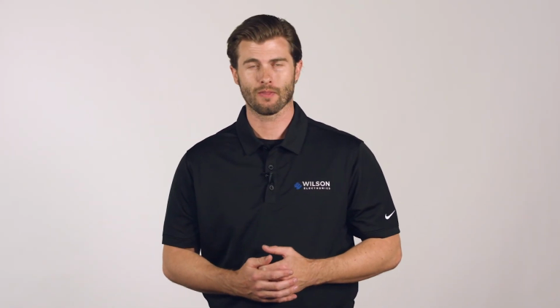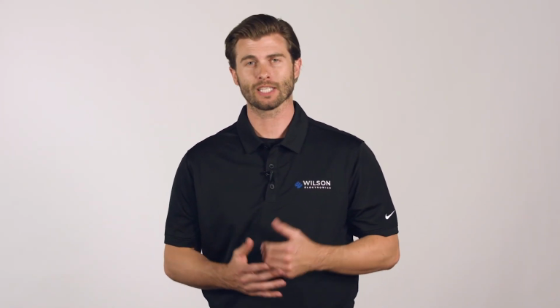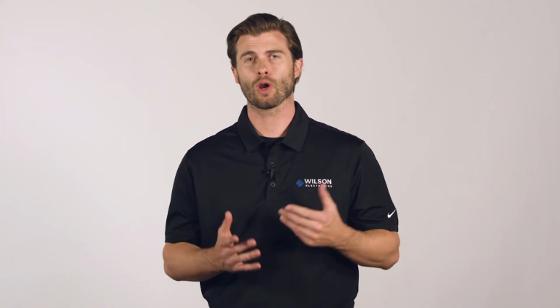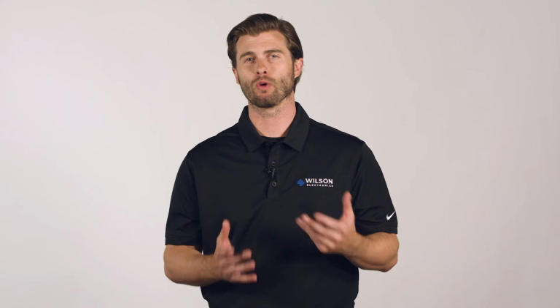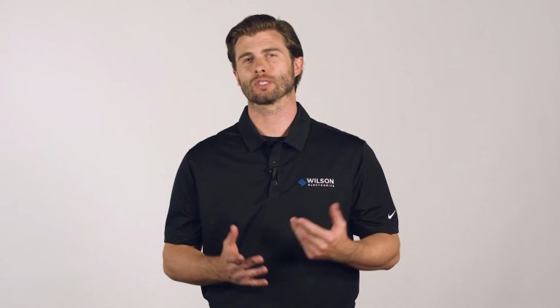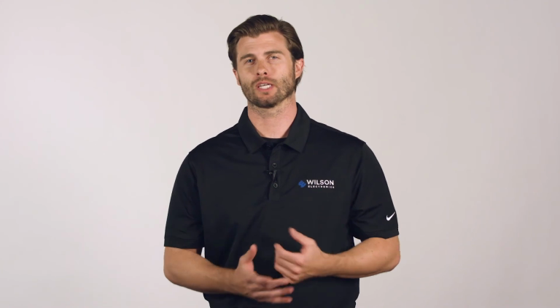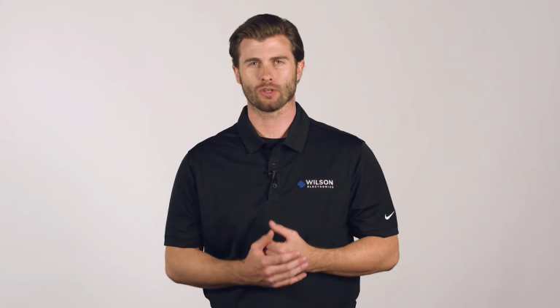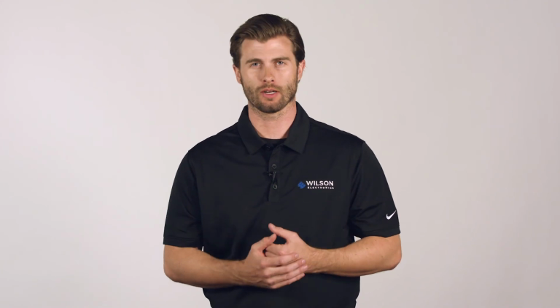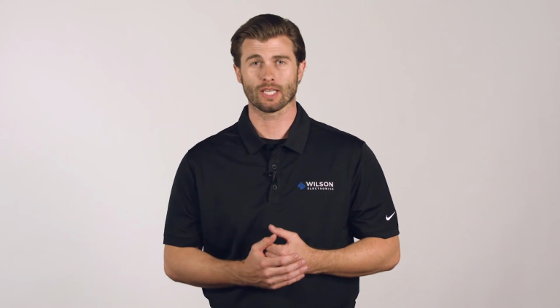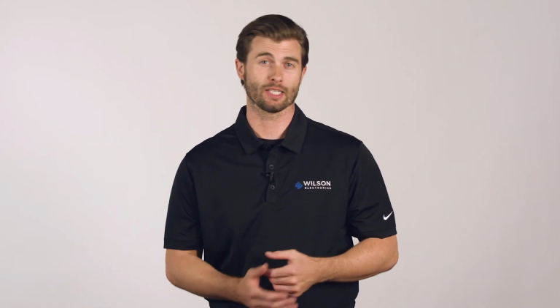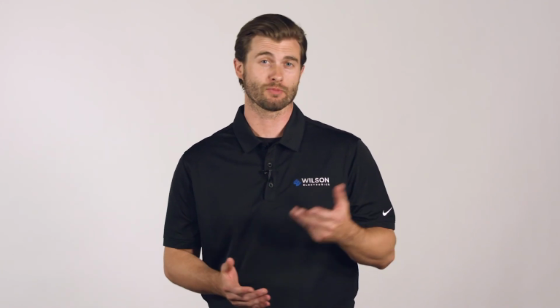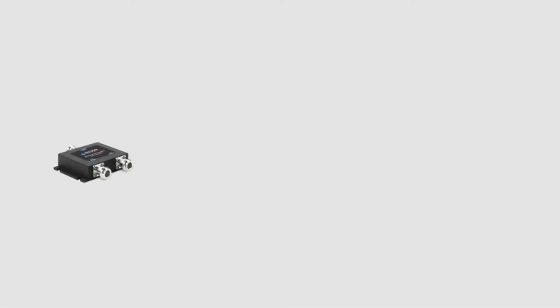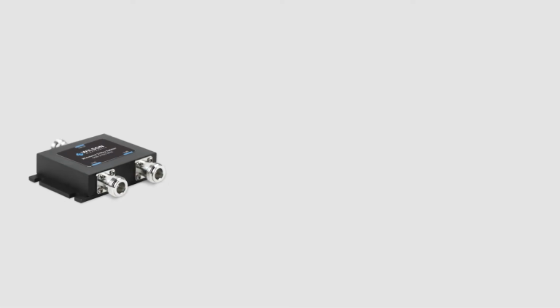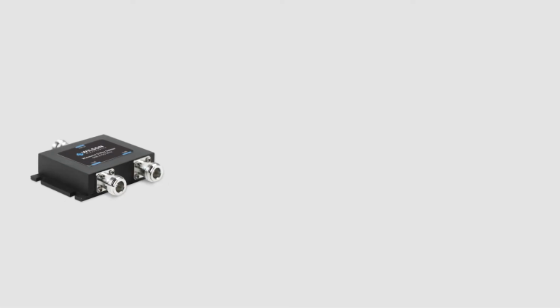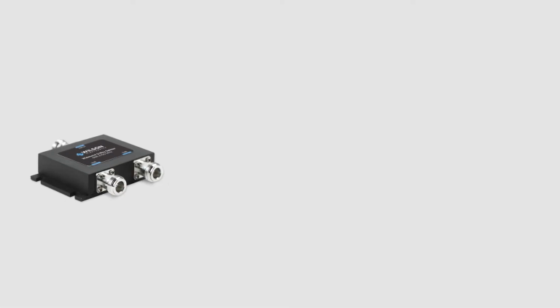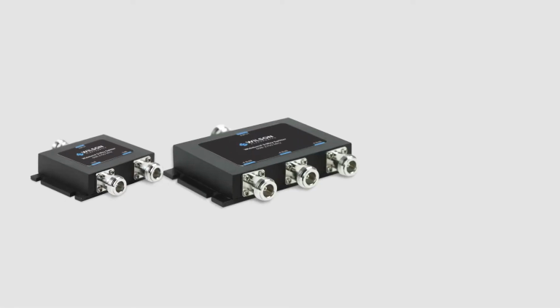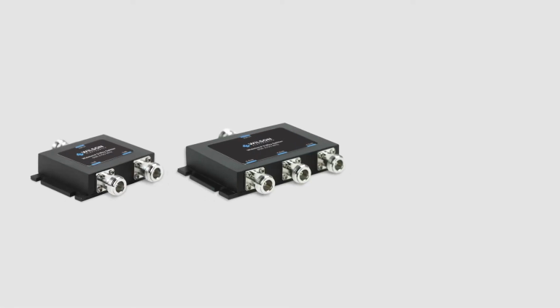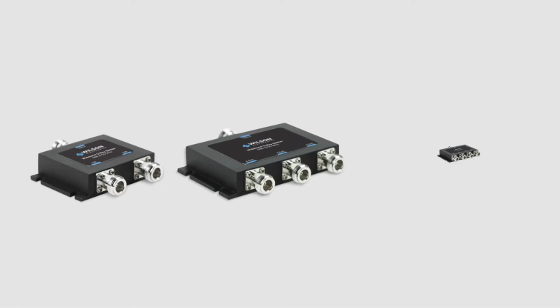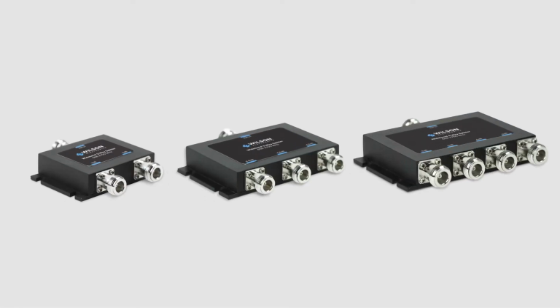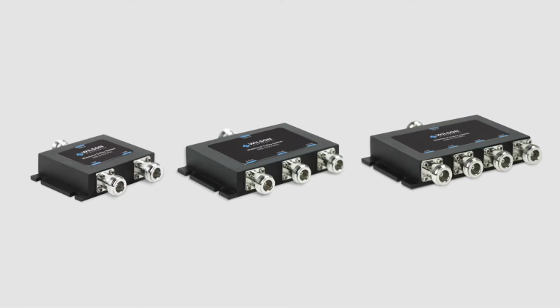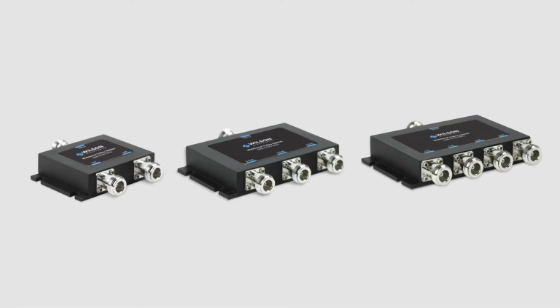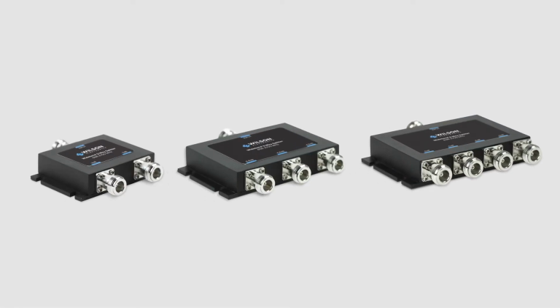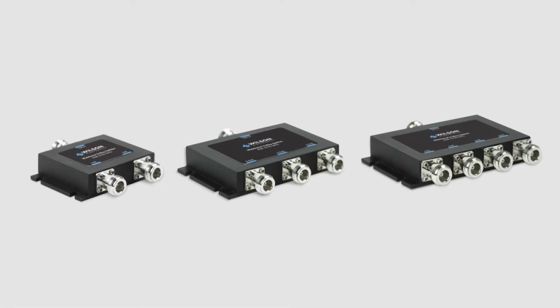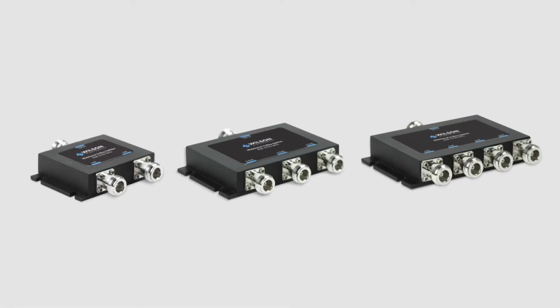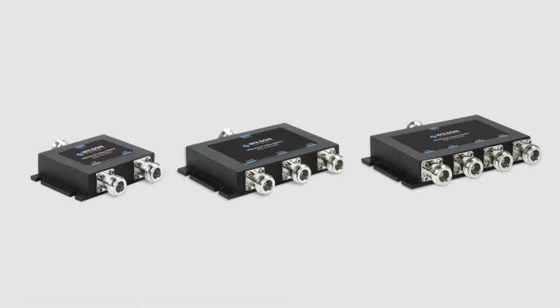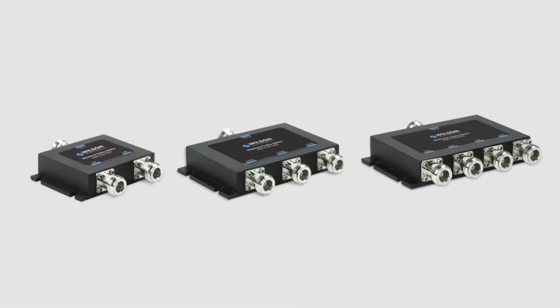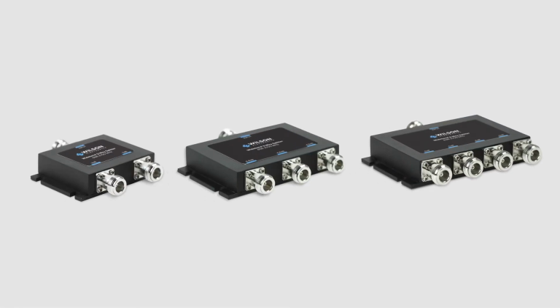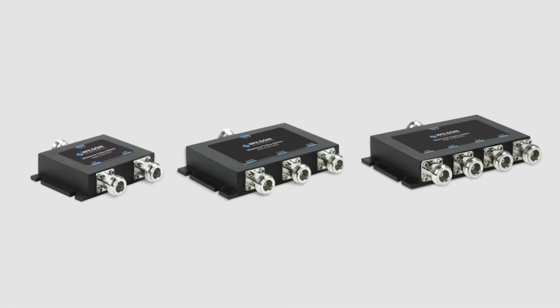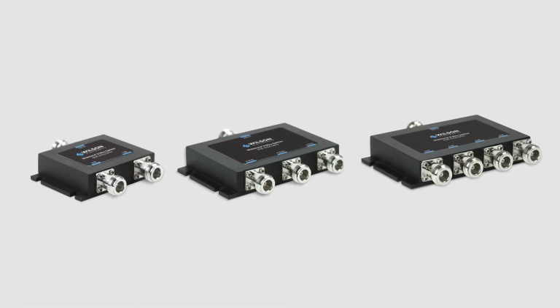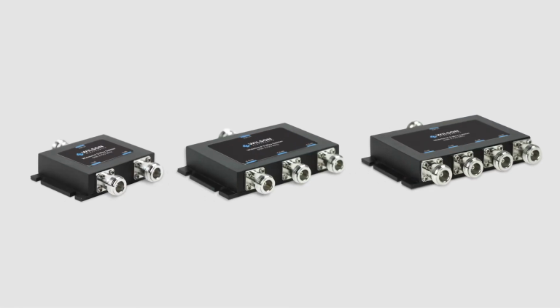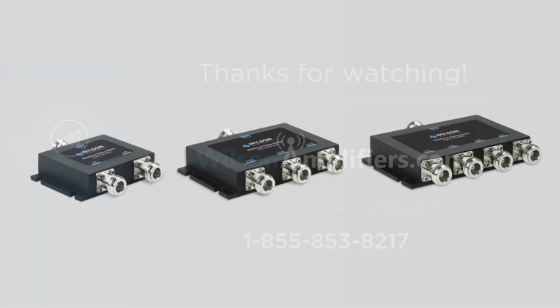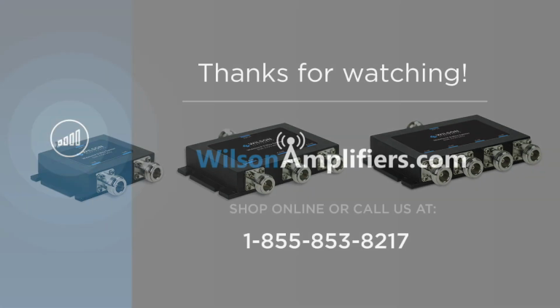That's why Wilson Electronics has two, three, and four way splitters, all with minimal signal loss.